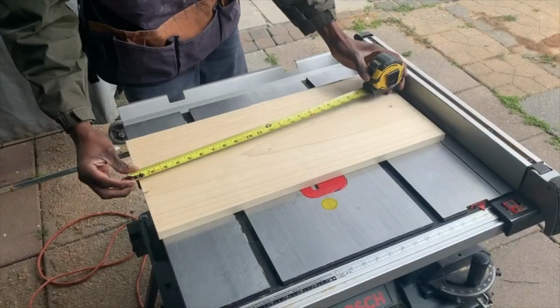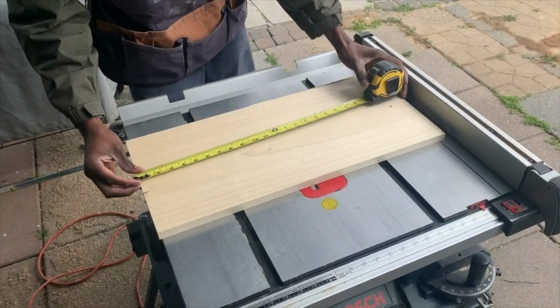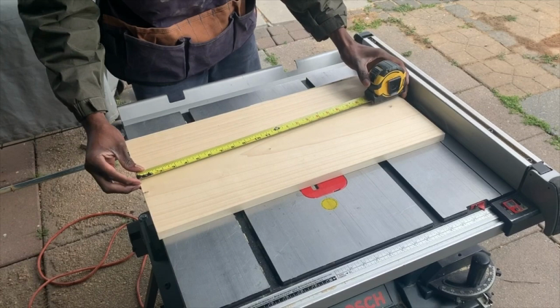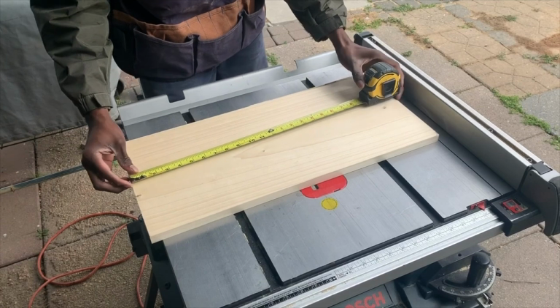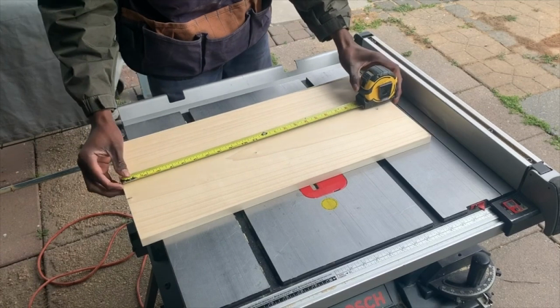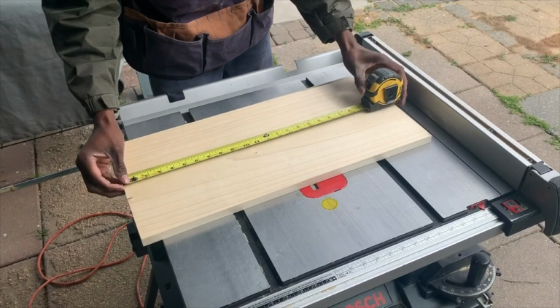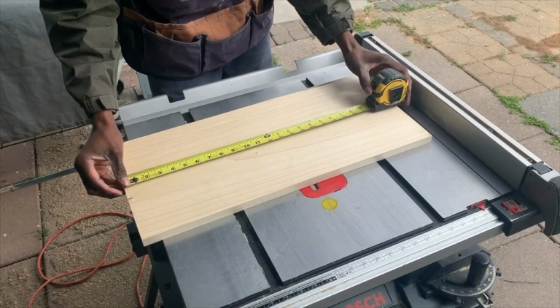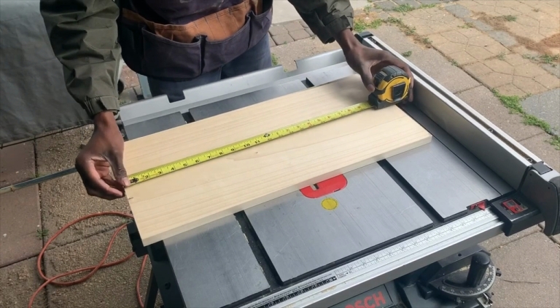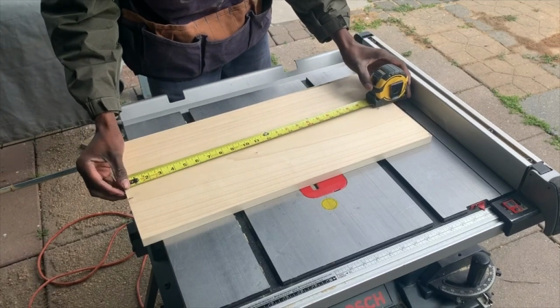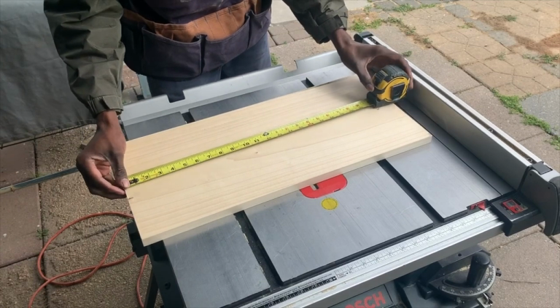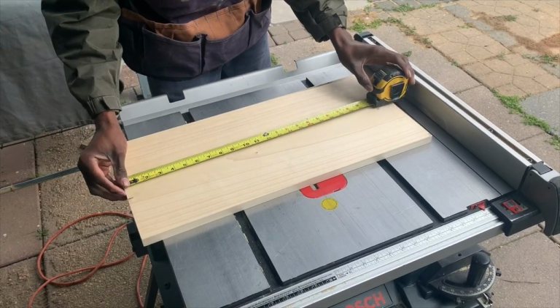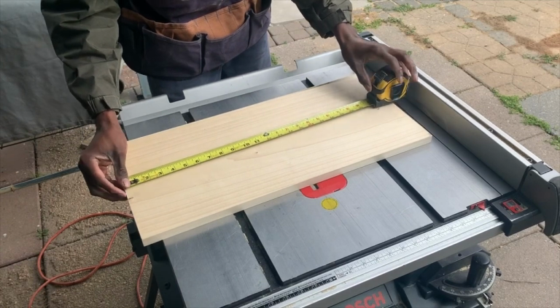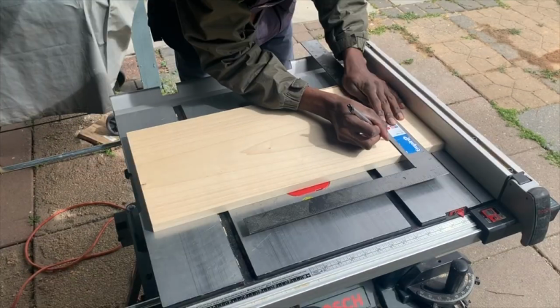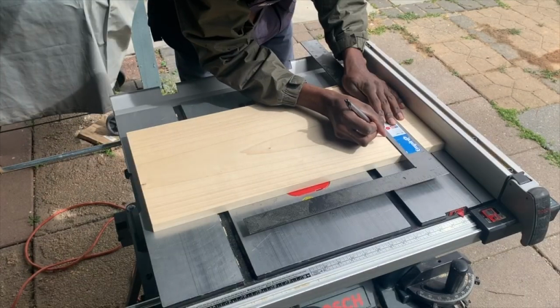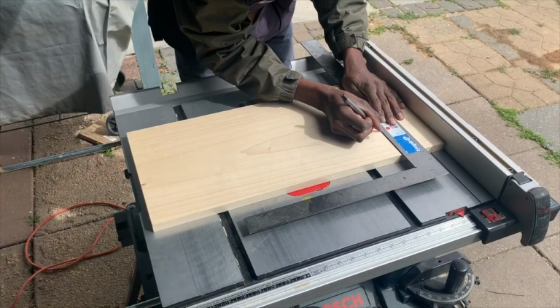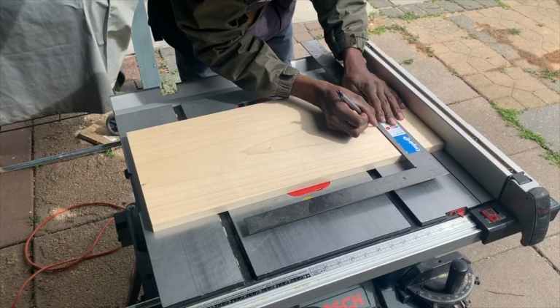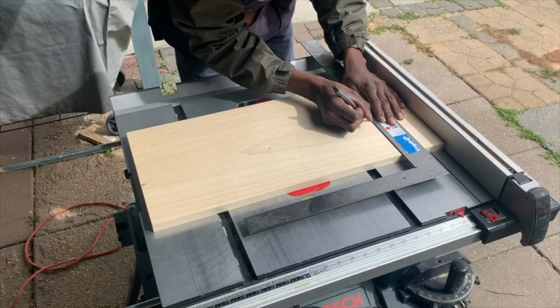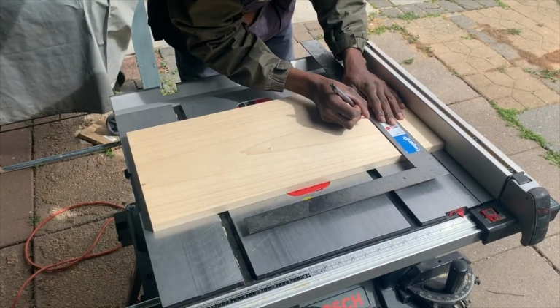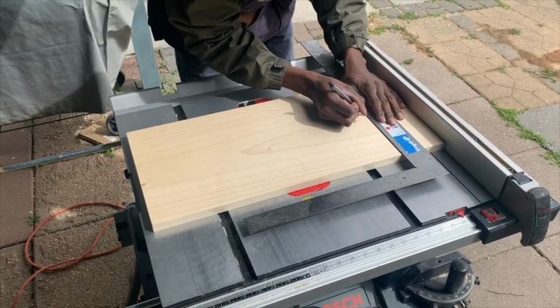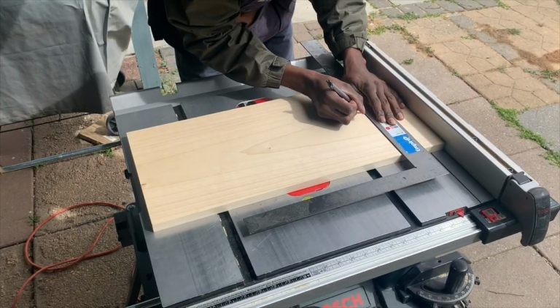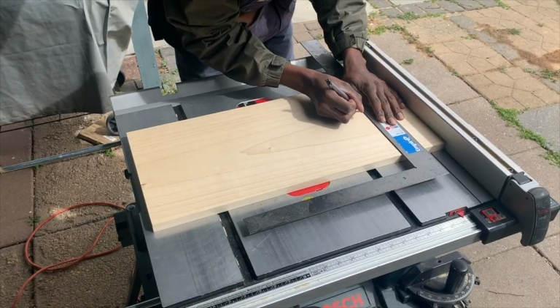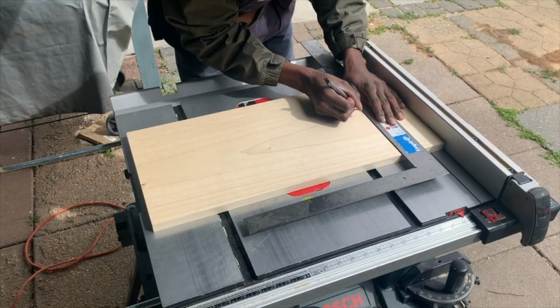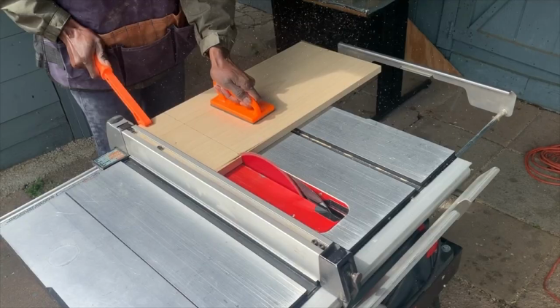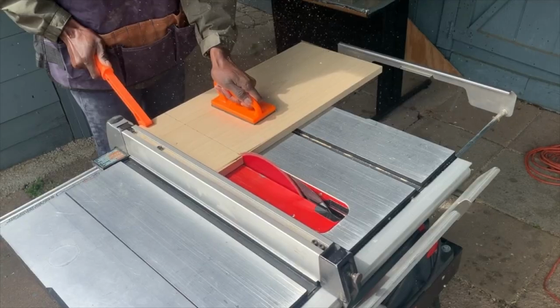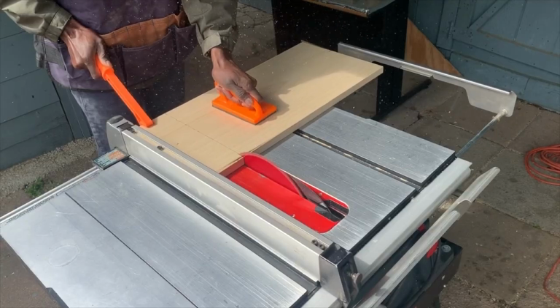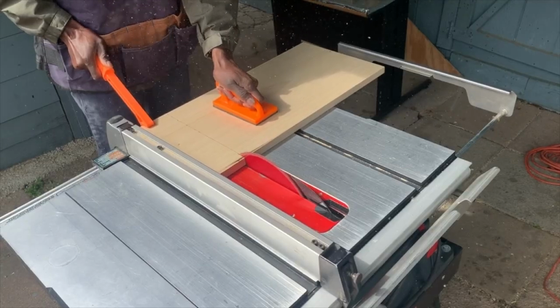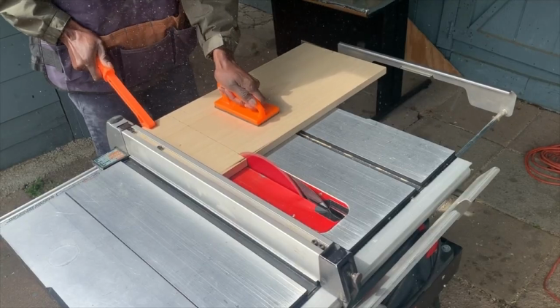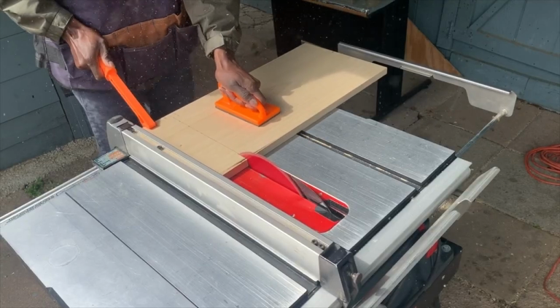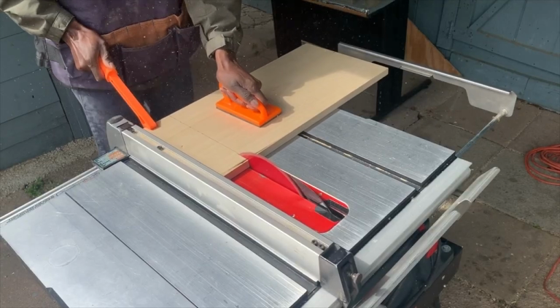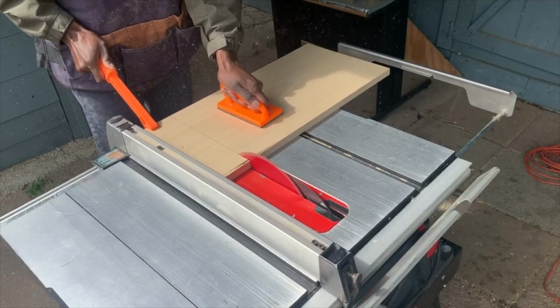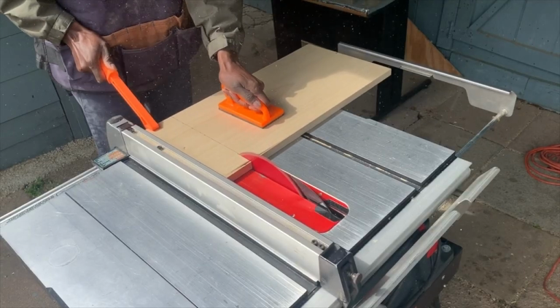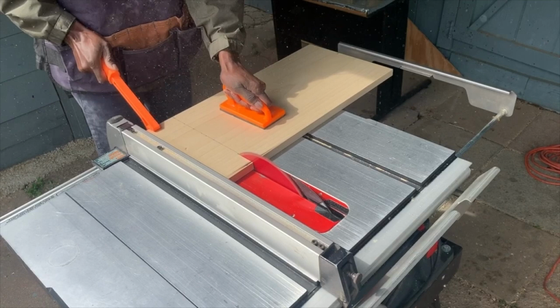I started by pulling out my table saw and measuring out my piece of poplar, and then I cut it down on the table saw to 20 inches.